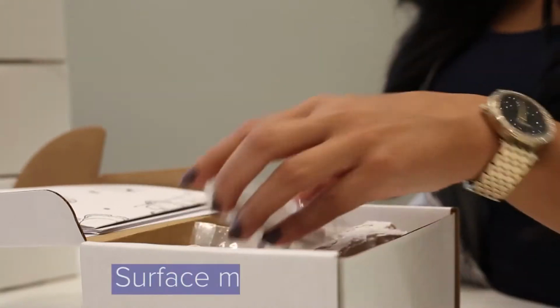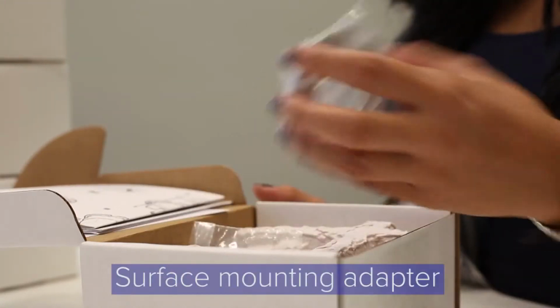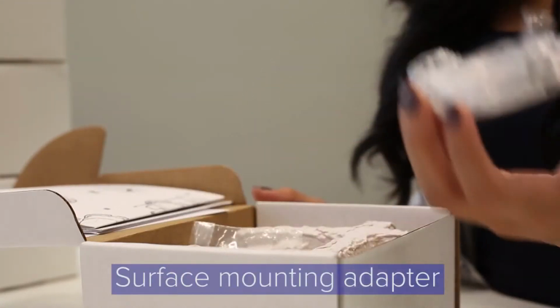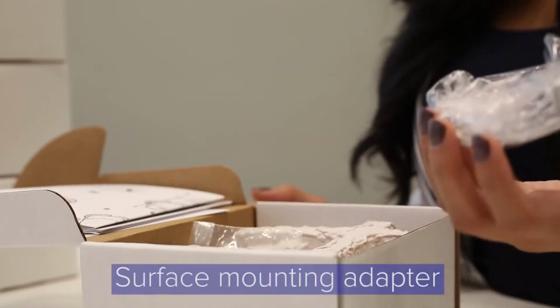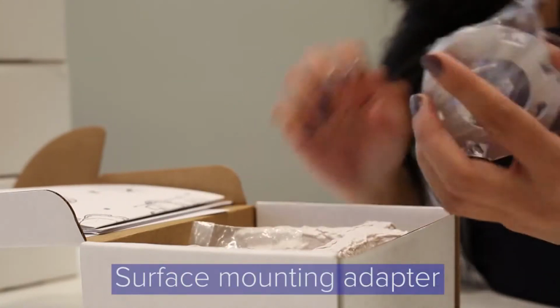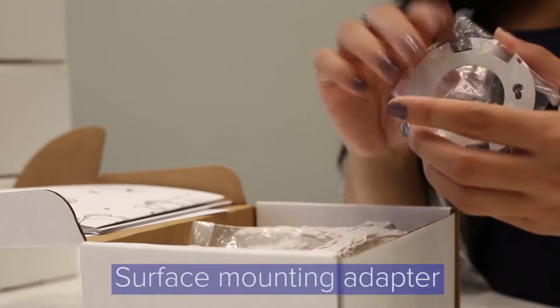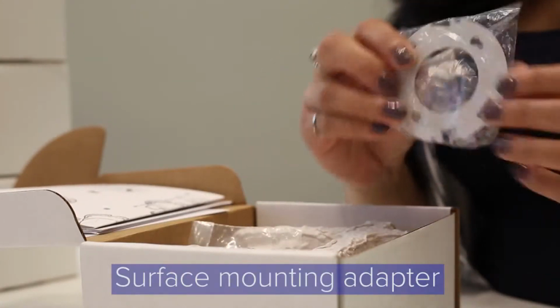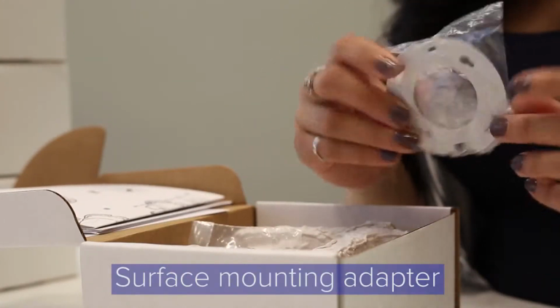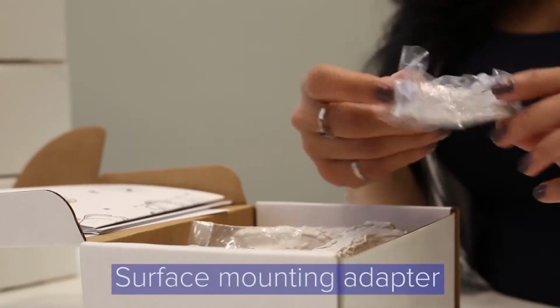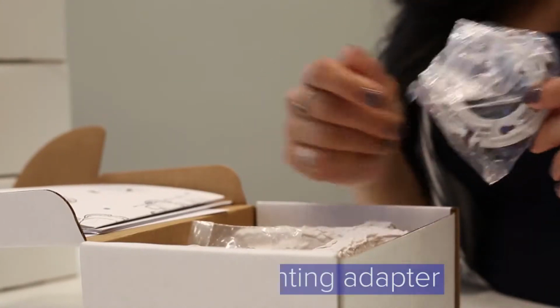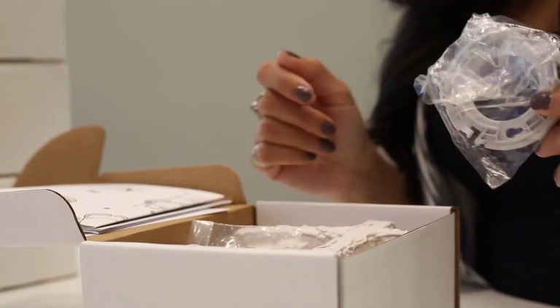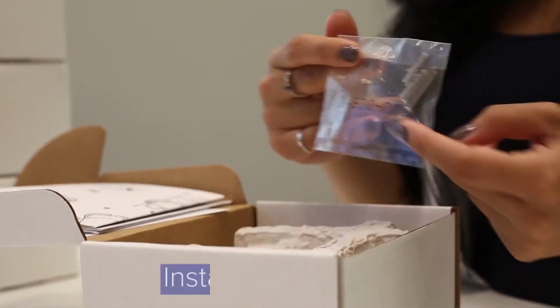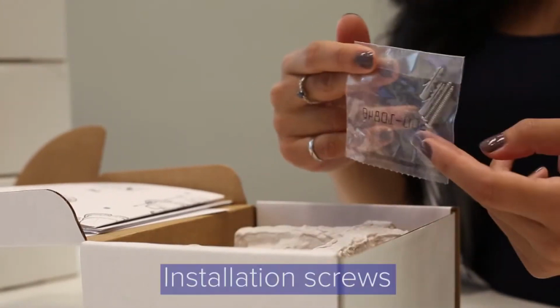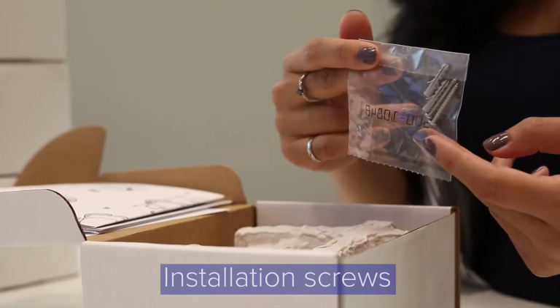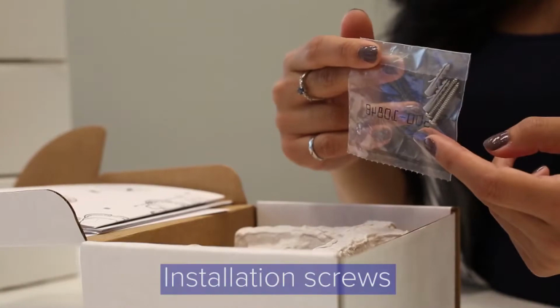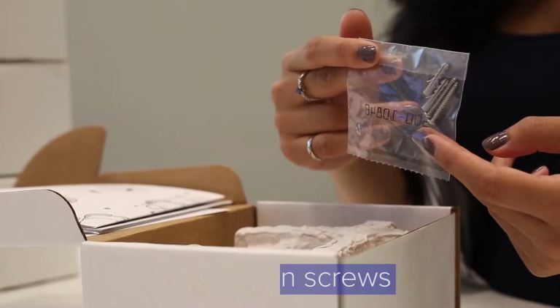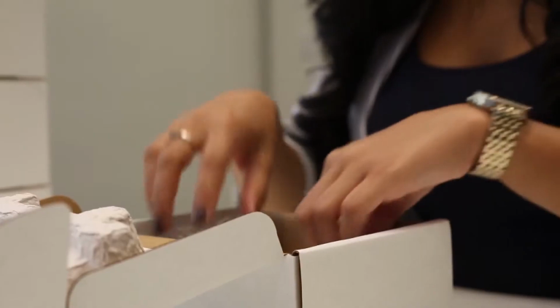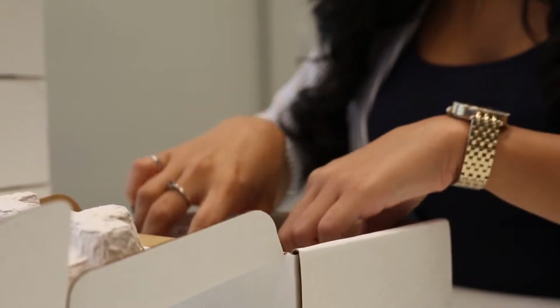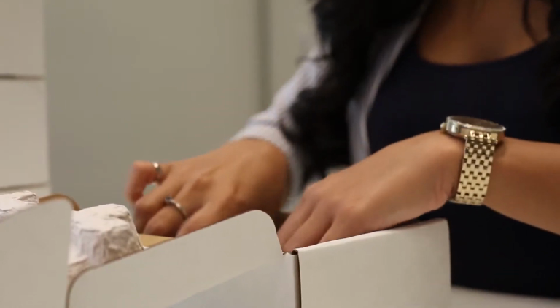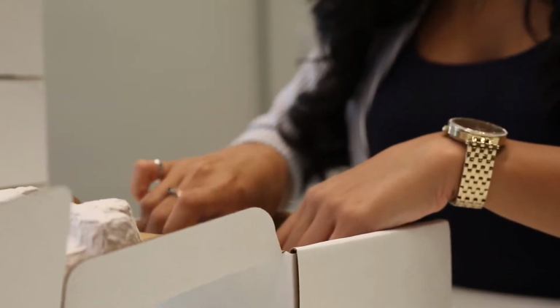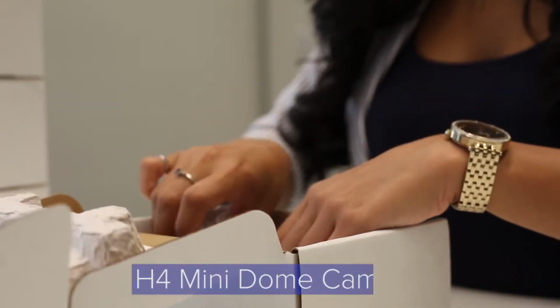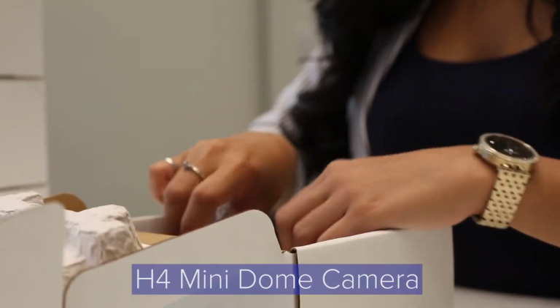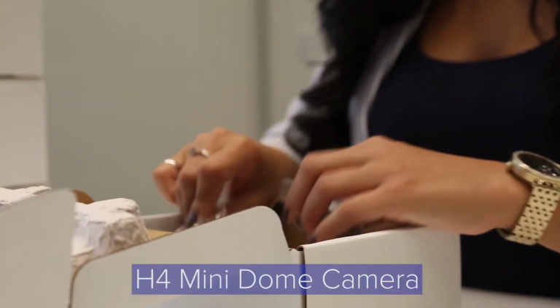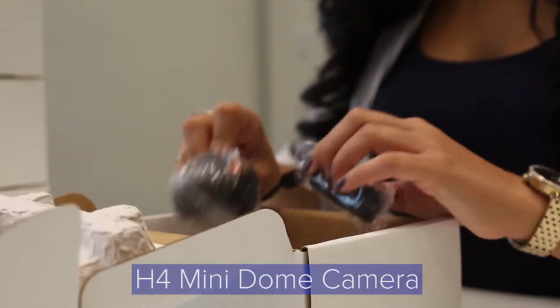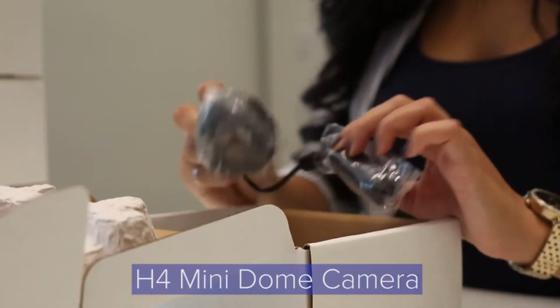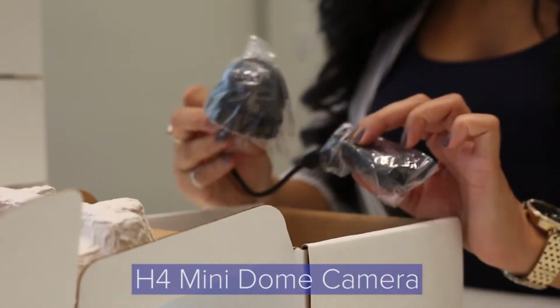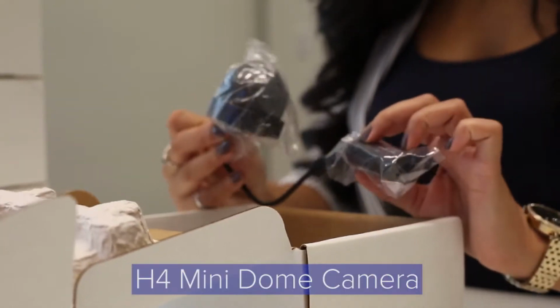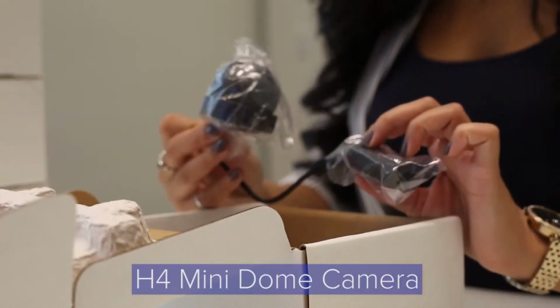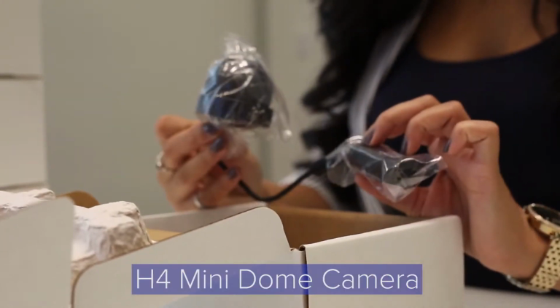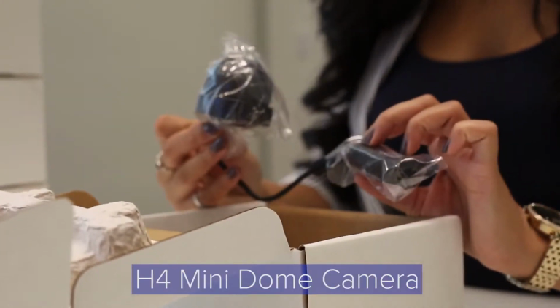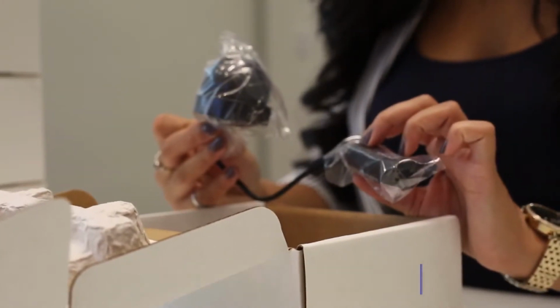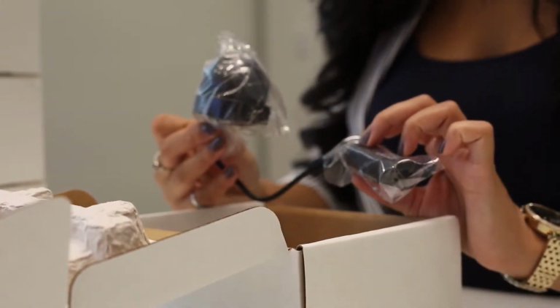You will have the surface mounting adapter and installation screws, and your MiniDome camera, whether it be IR or non-IR.